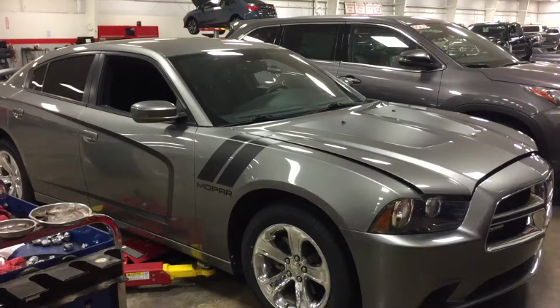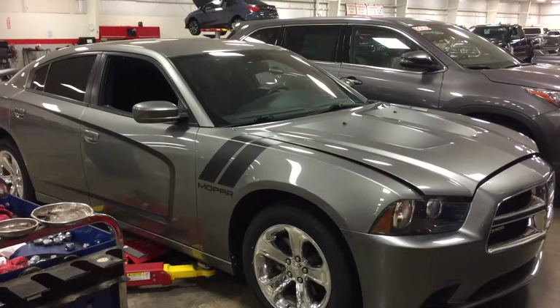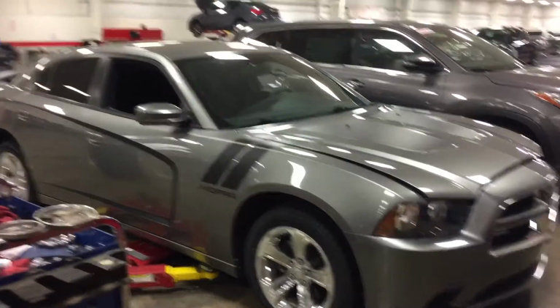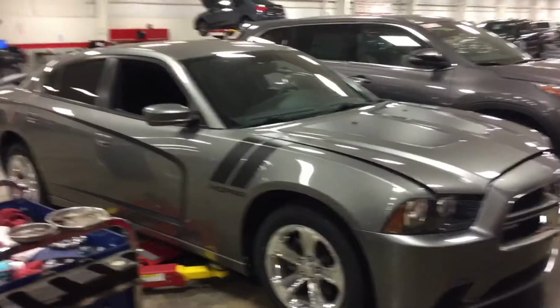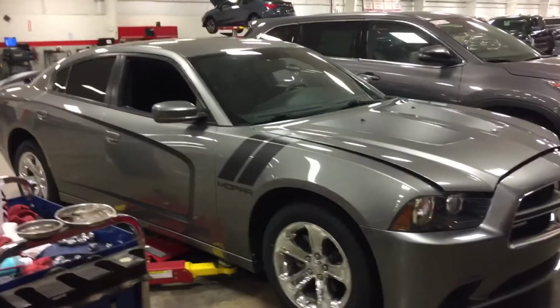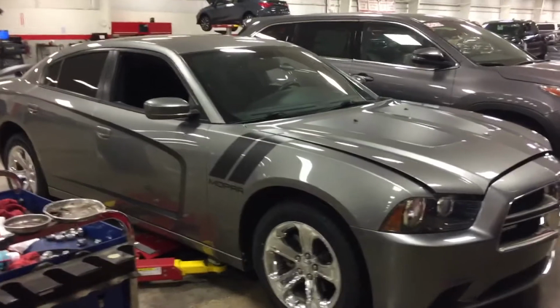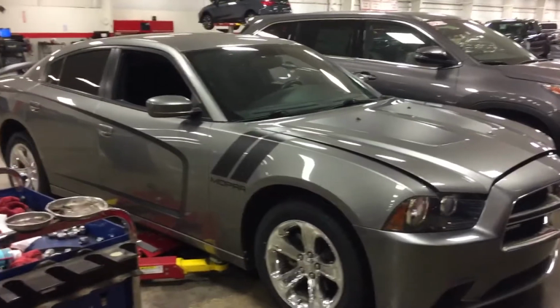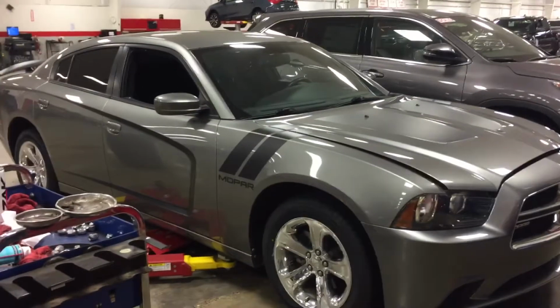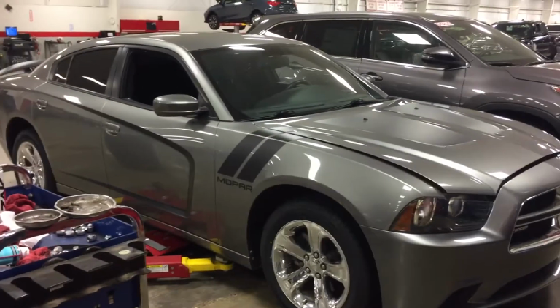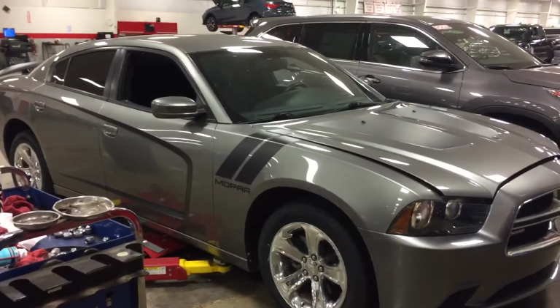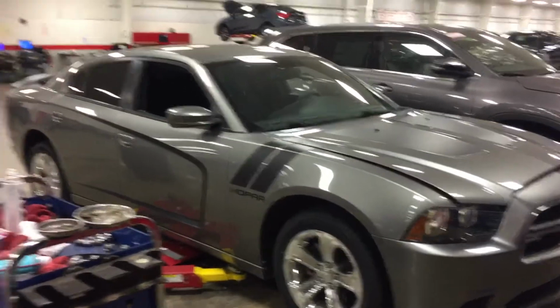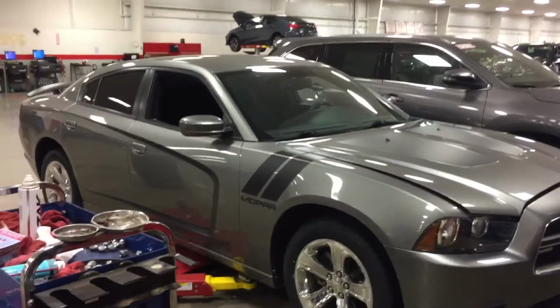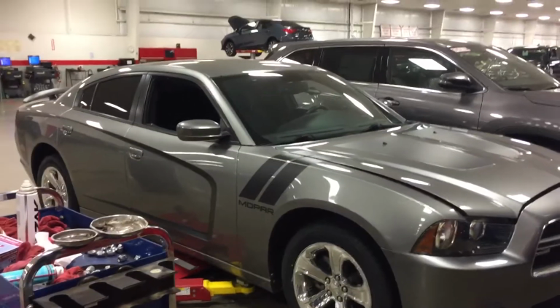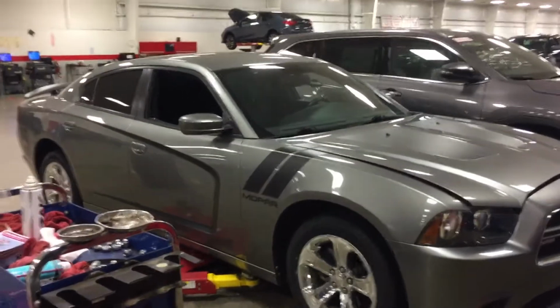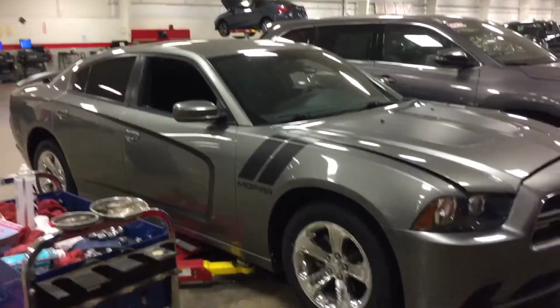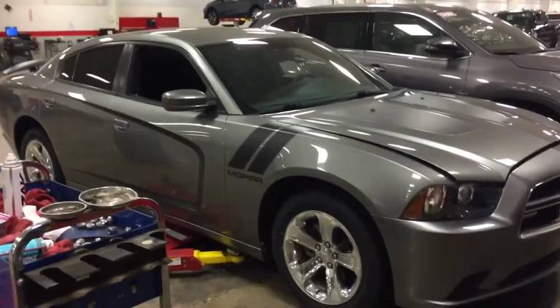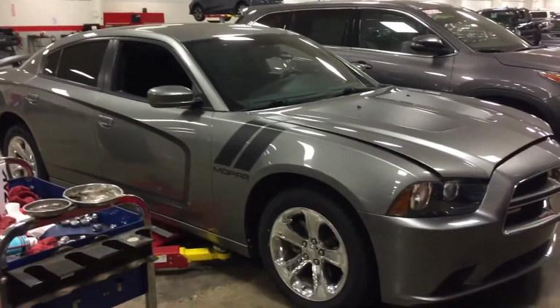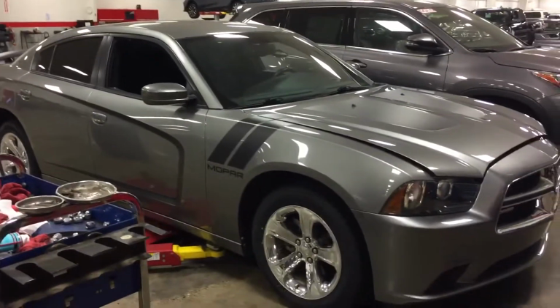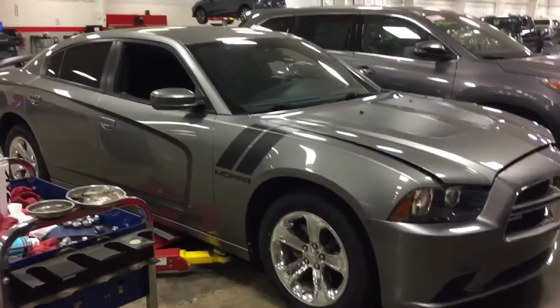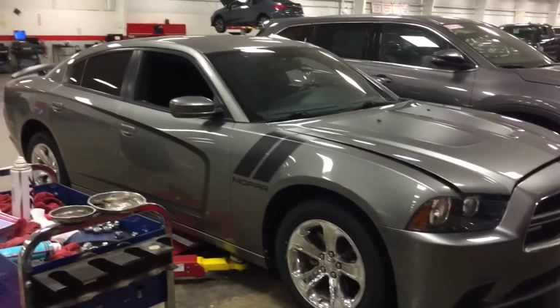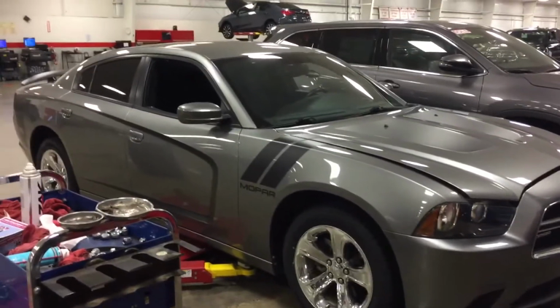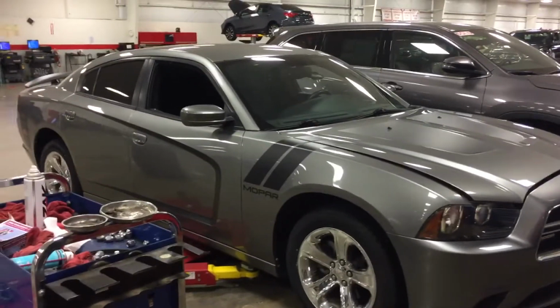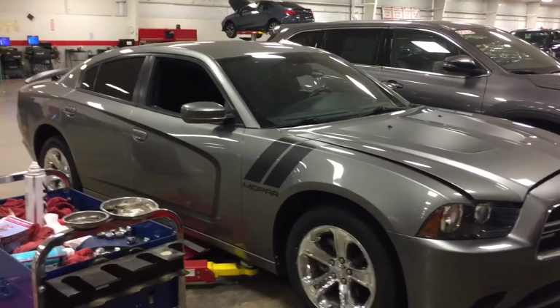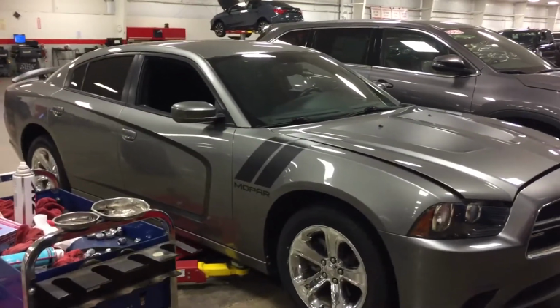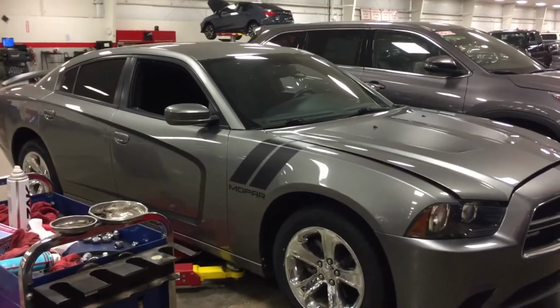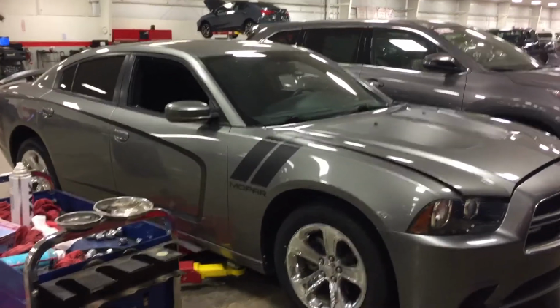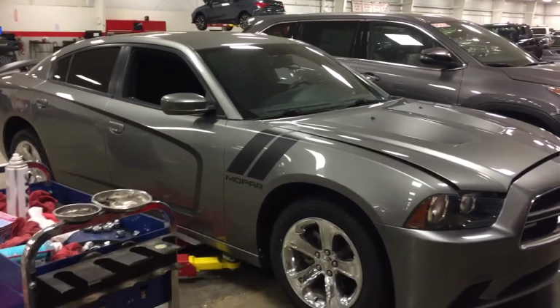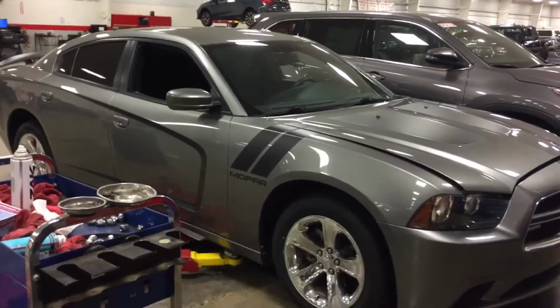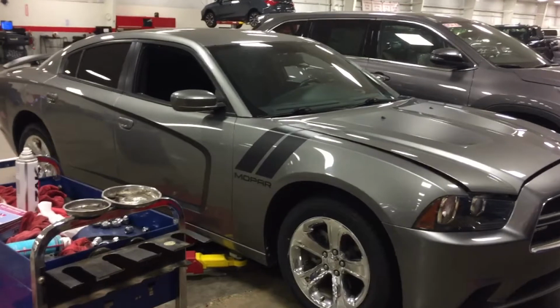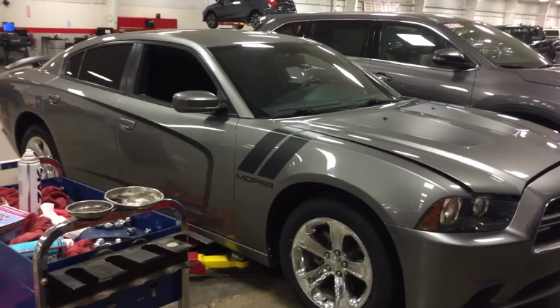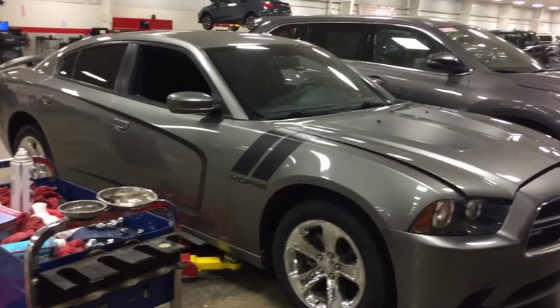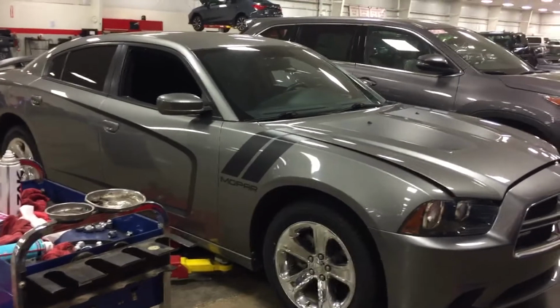All right, here we go. Hi, this is Burr Flores. Let me tell you about Alice. Here's that video of the 2012 Dodge Charger.